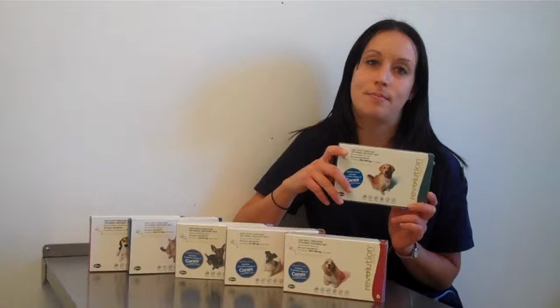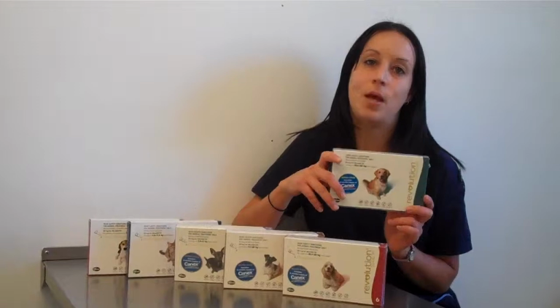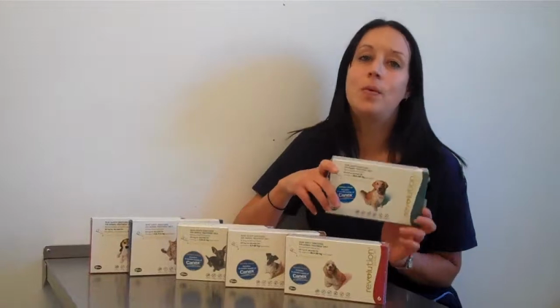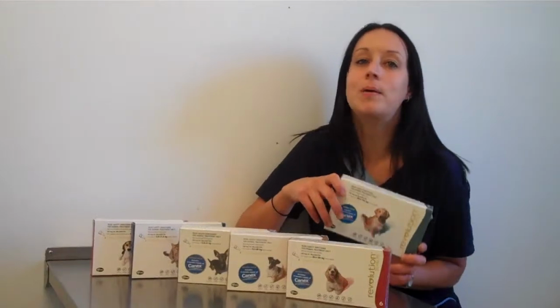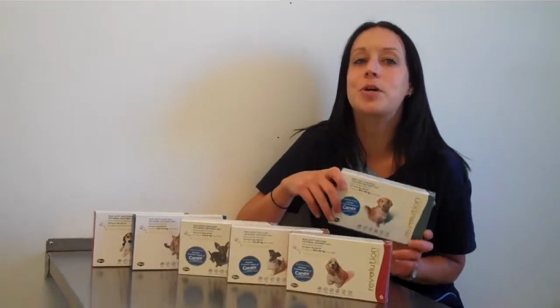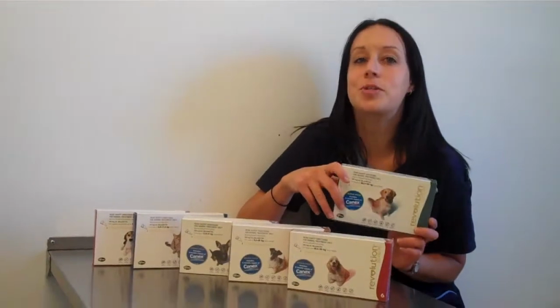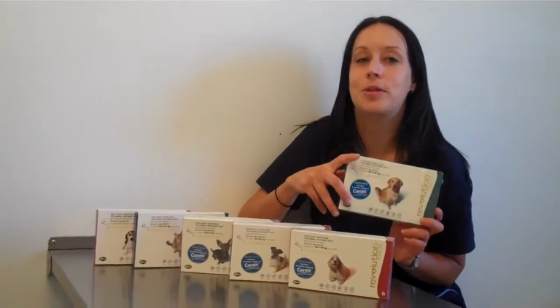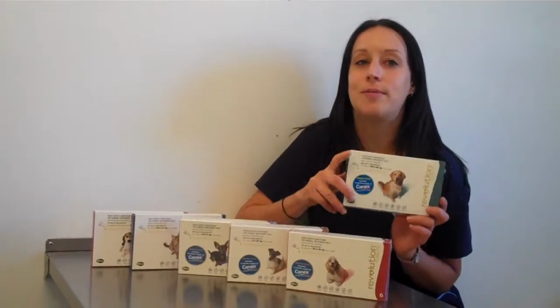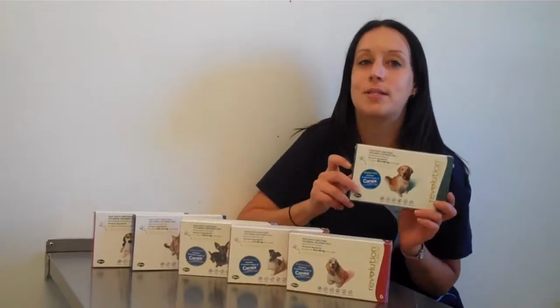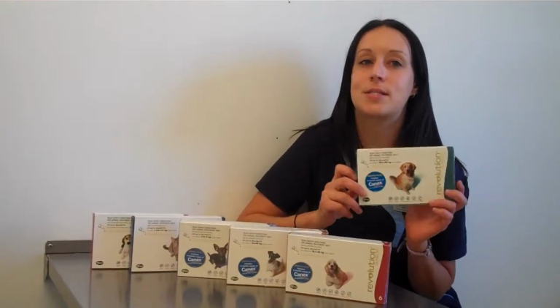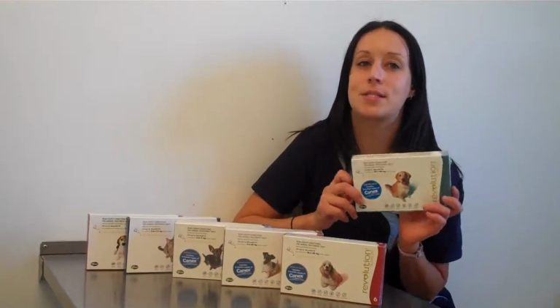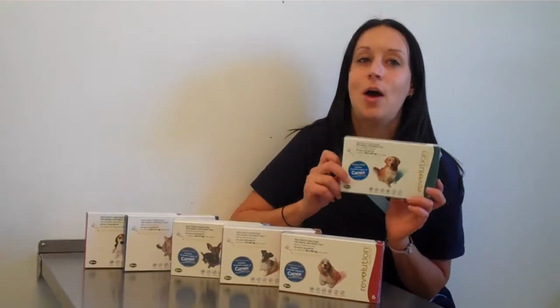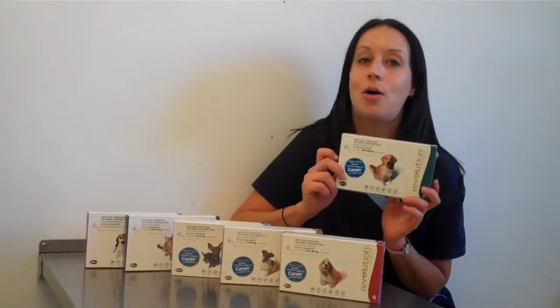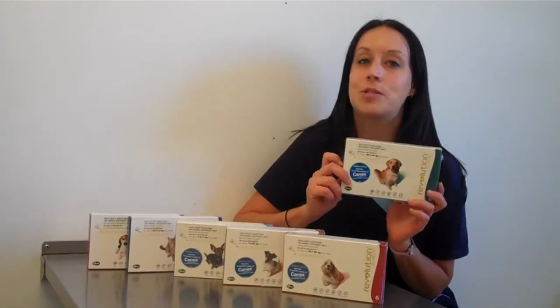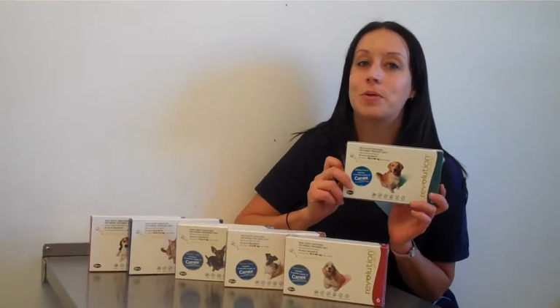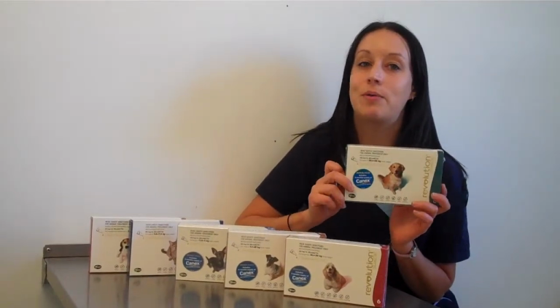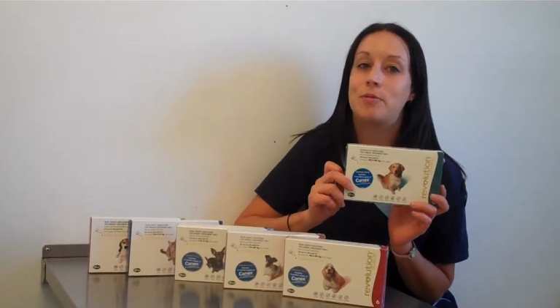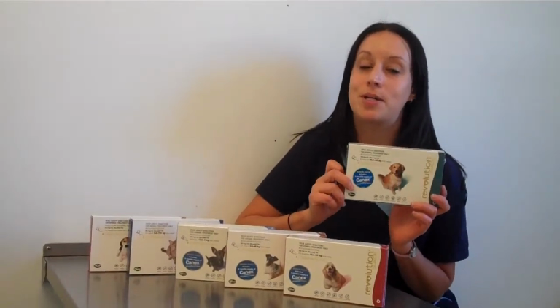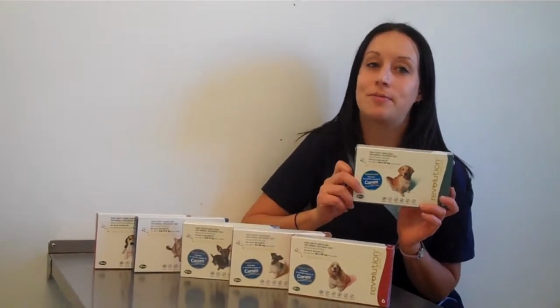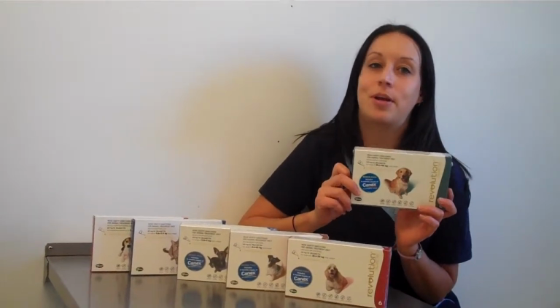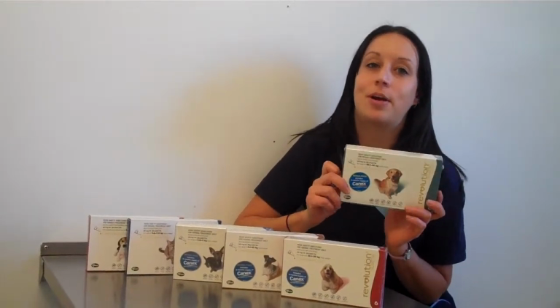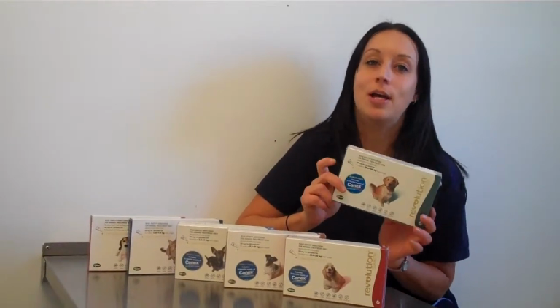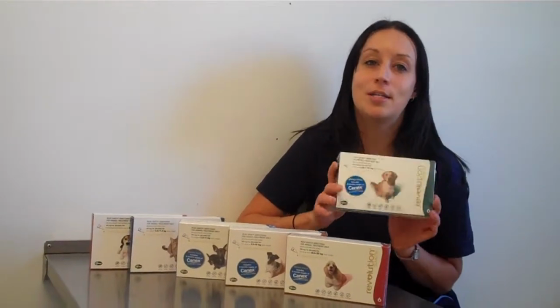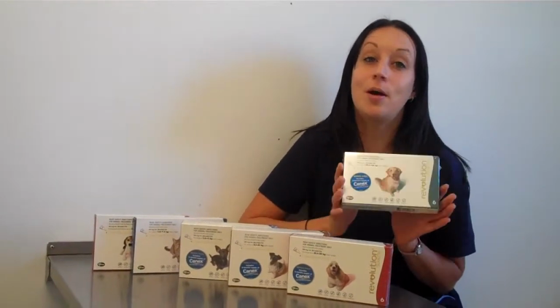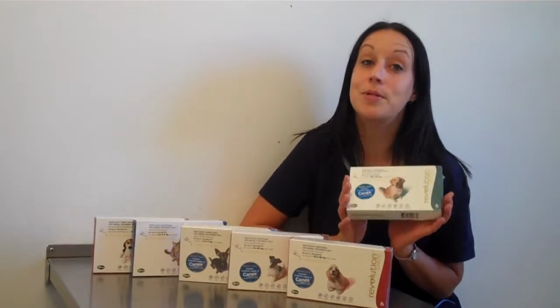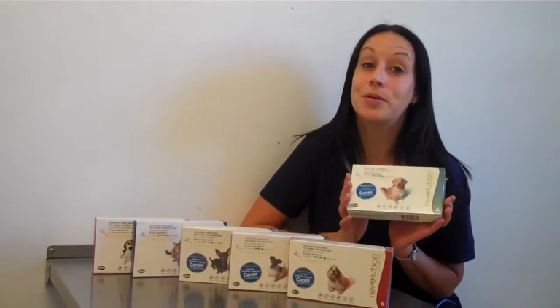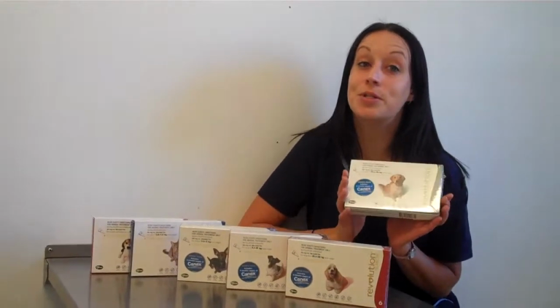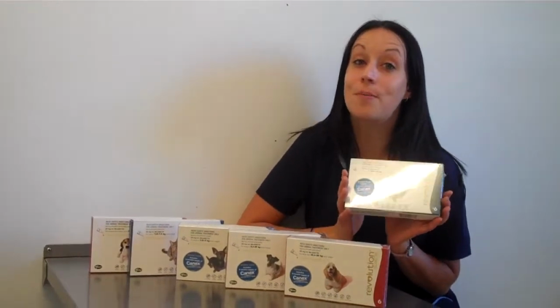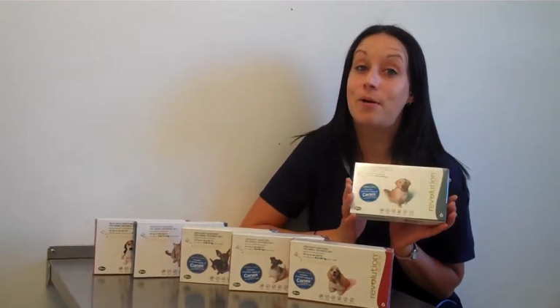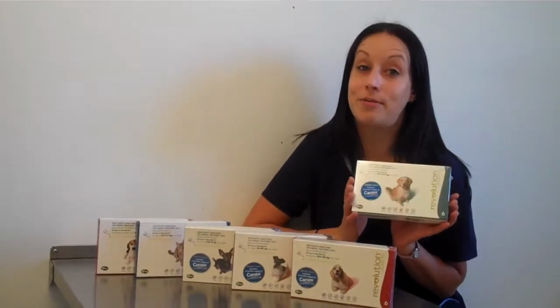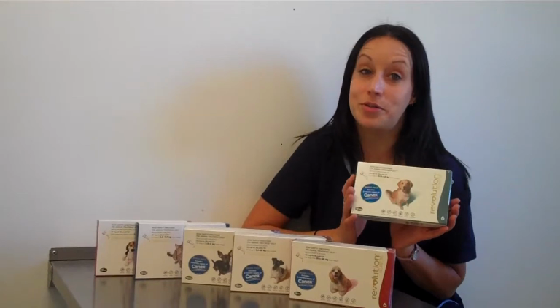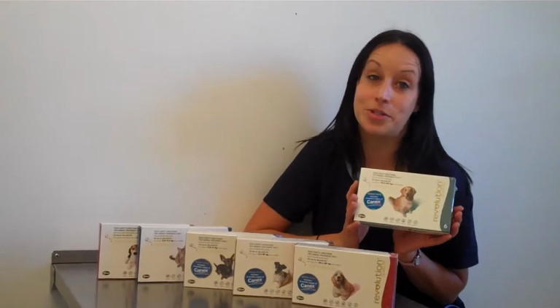Welcome to Australimbets Hospital Information Video. Today I'll be talking to you about Revolution.